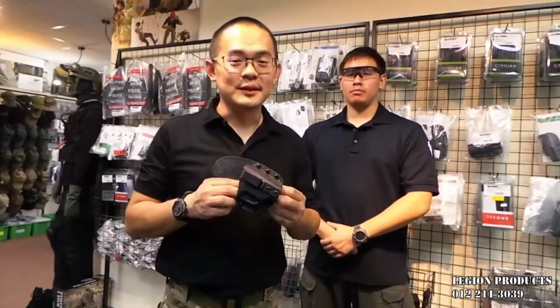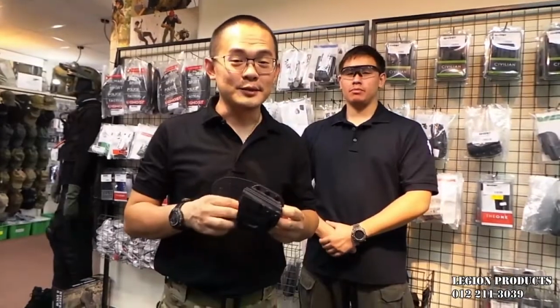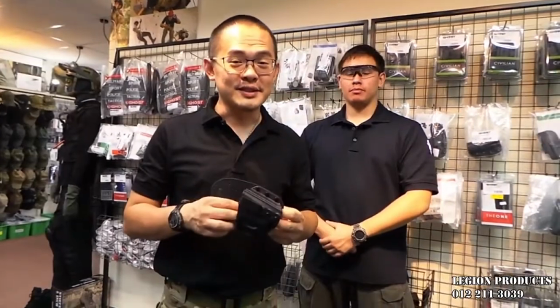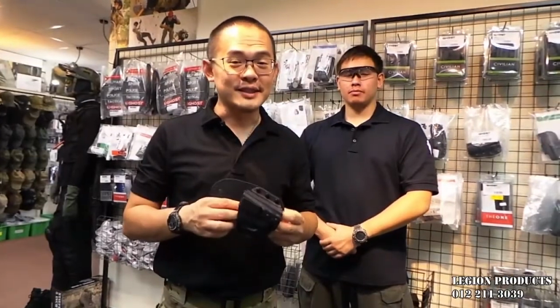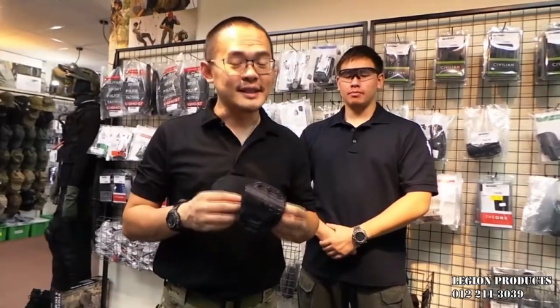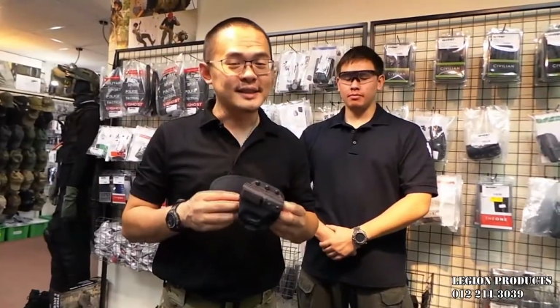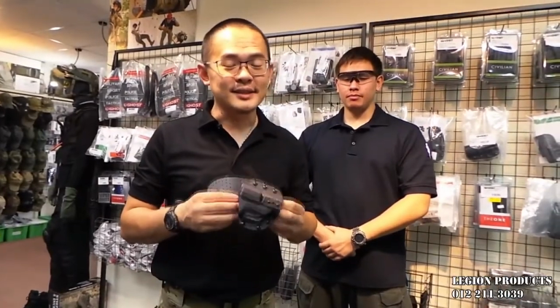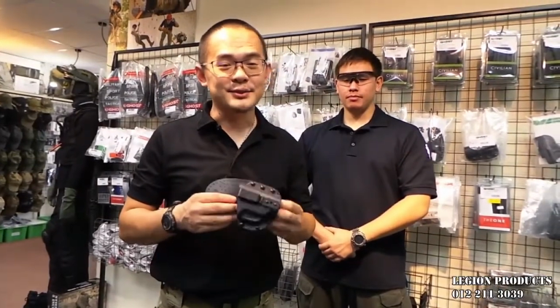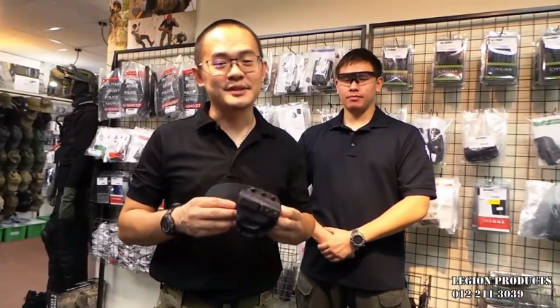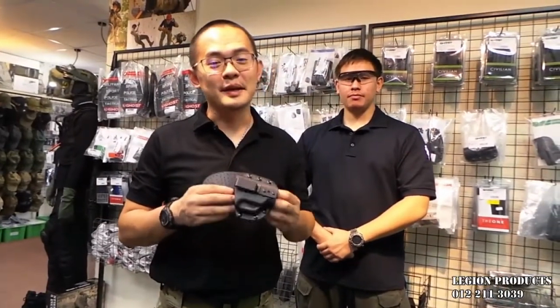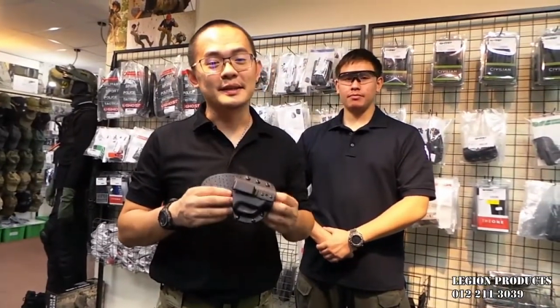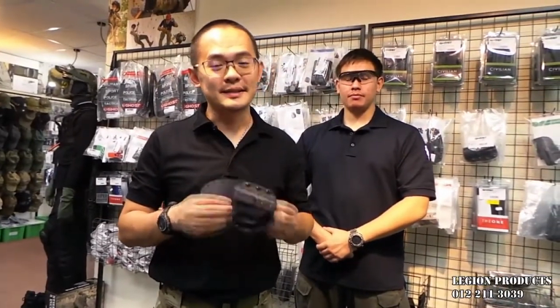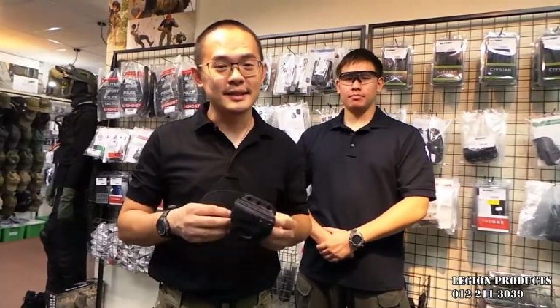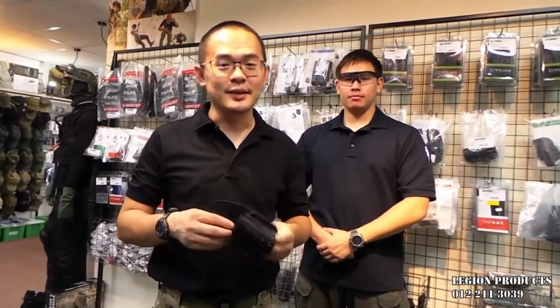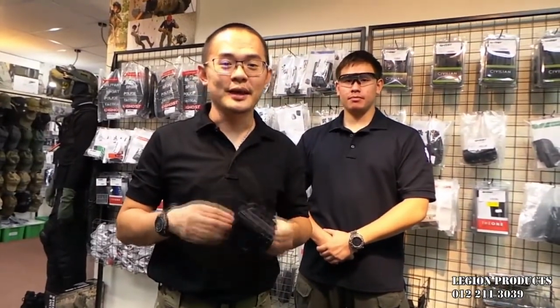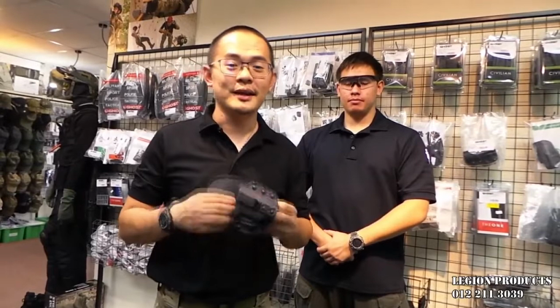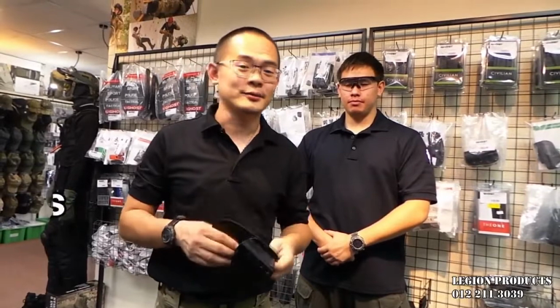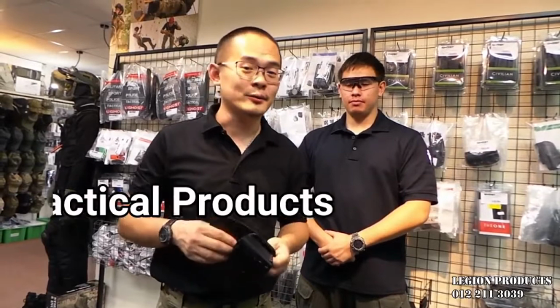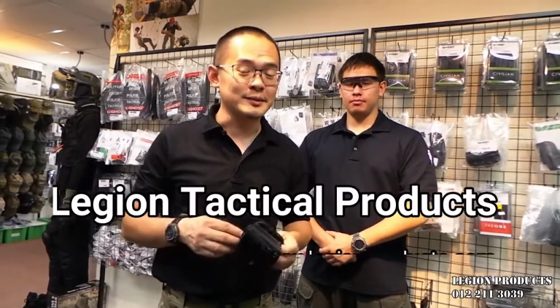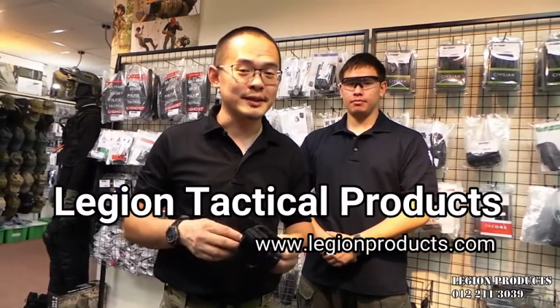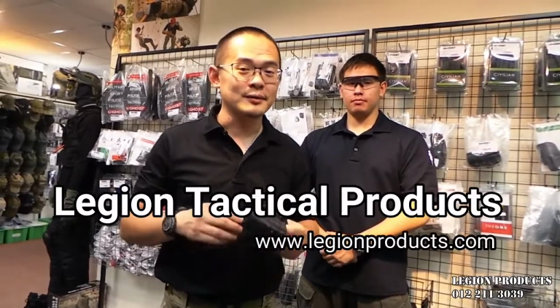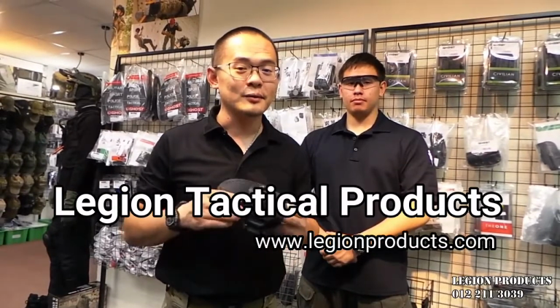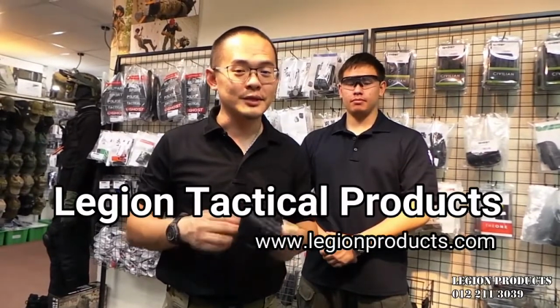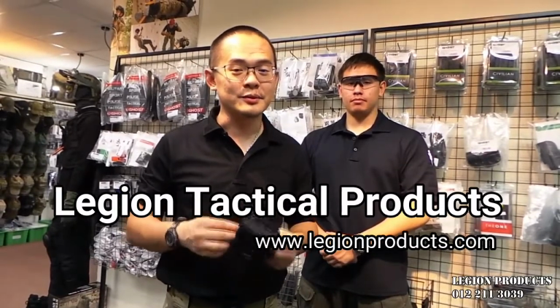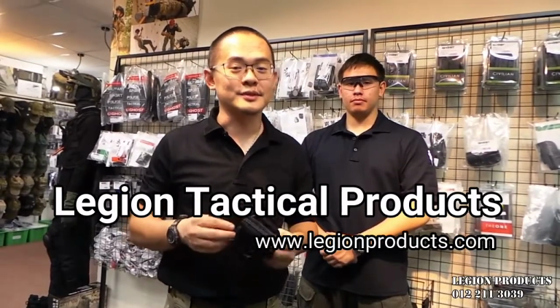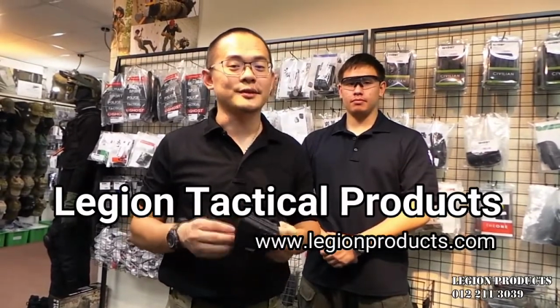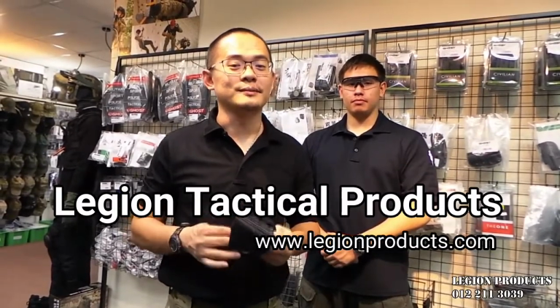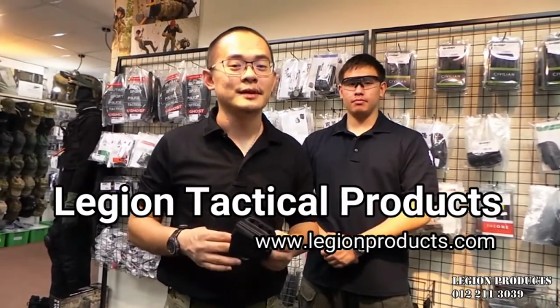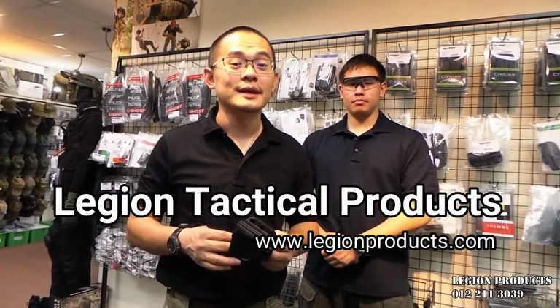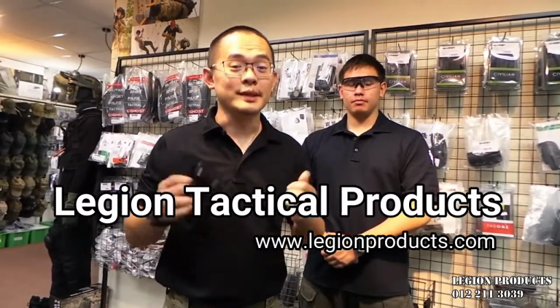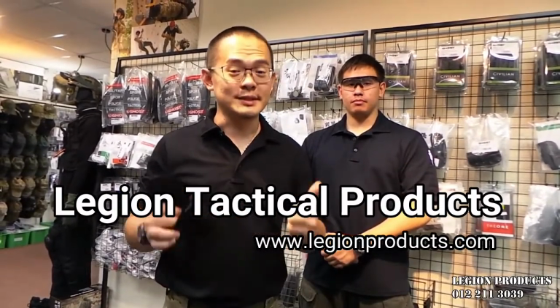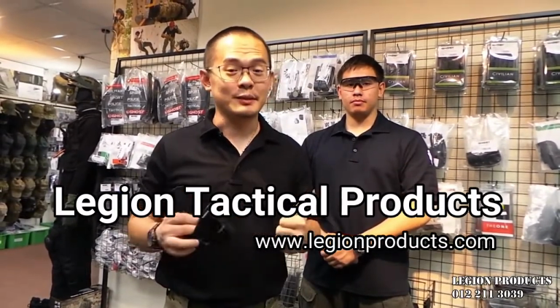The Ghost Sibylline Insight S holster is made in Italy and you can get it from our website at legionproducts.com. Please subscribe and we'll see you next time.